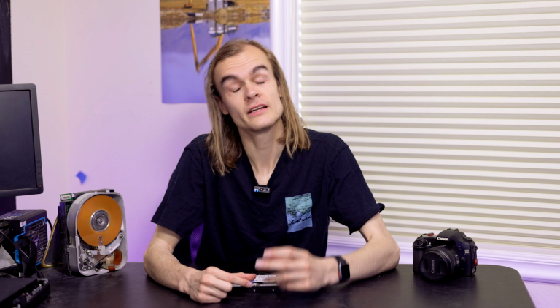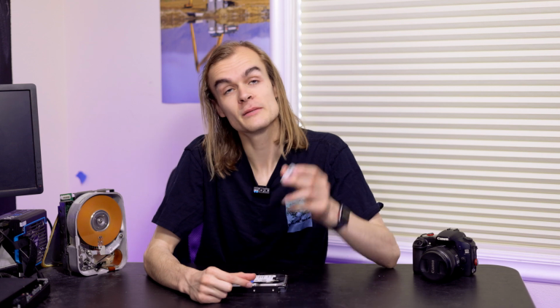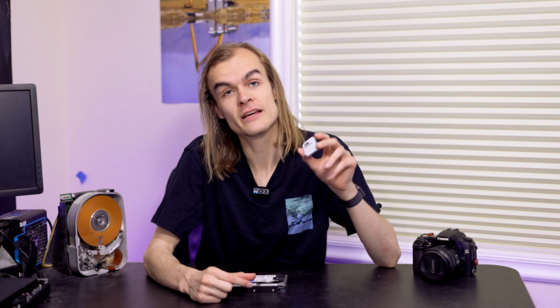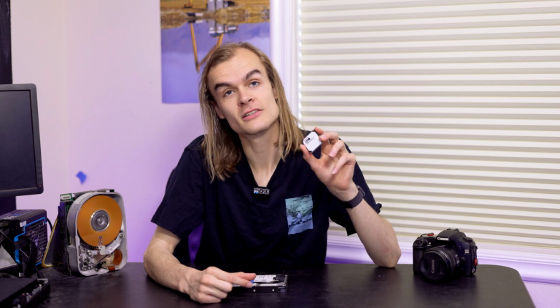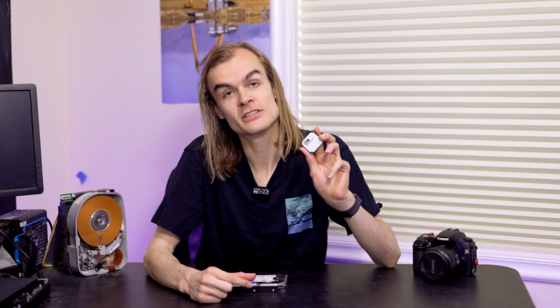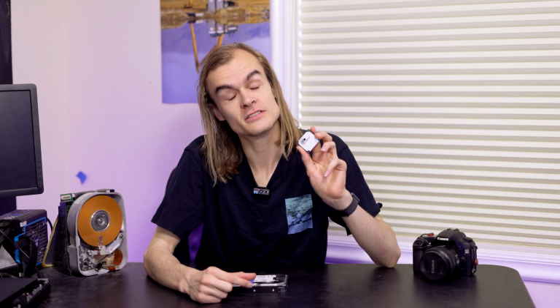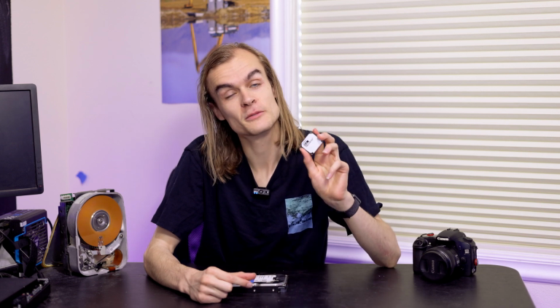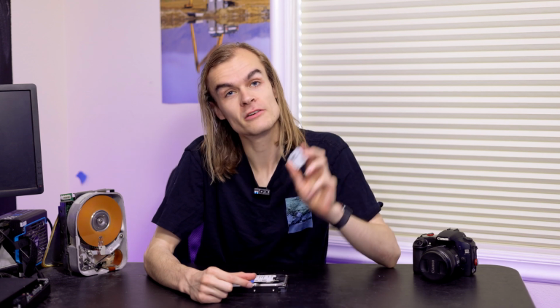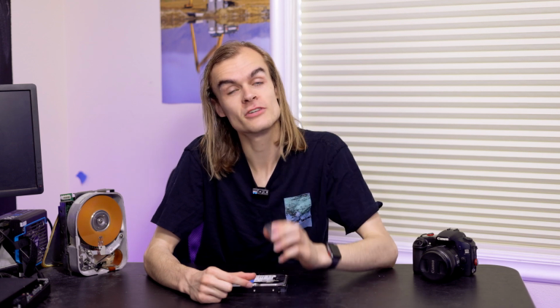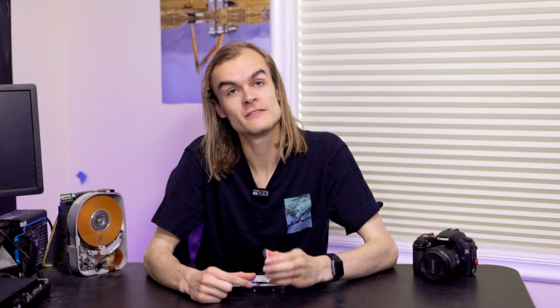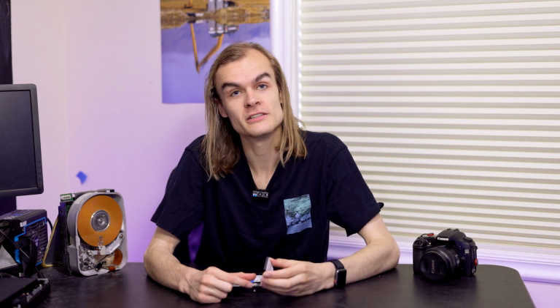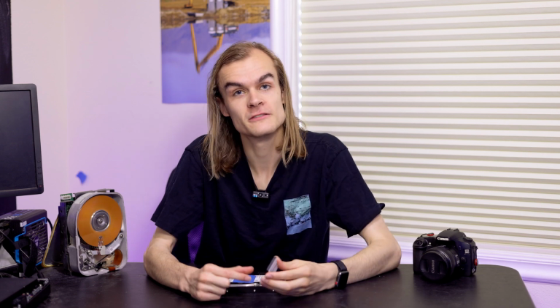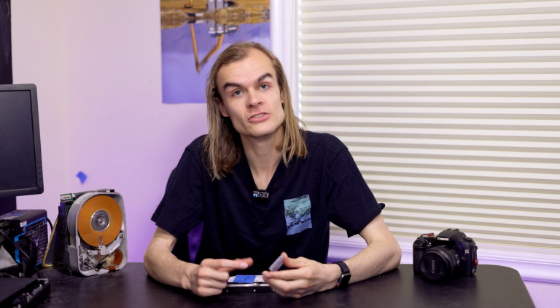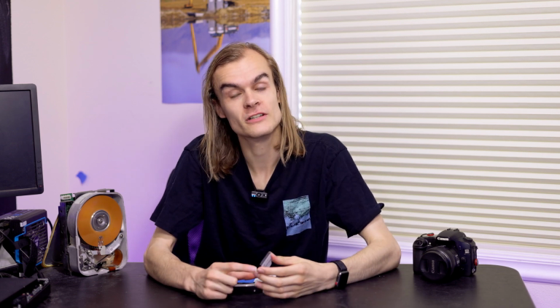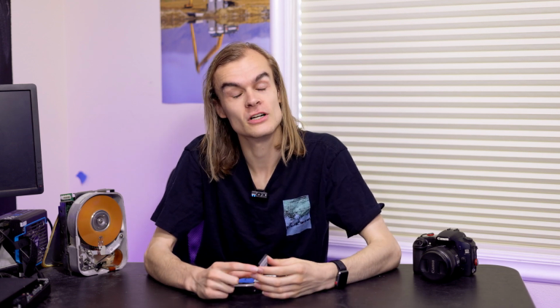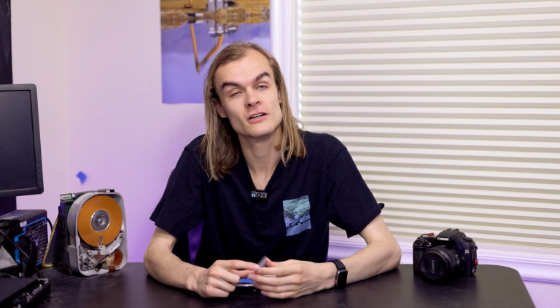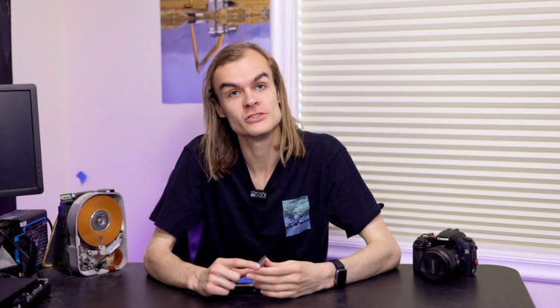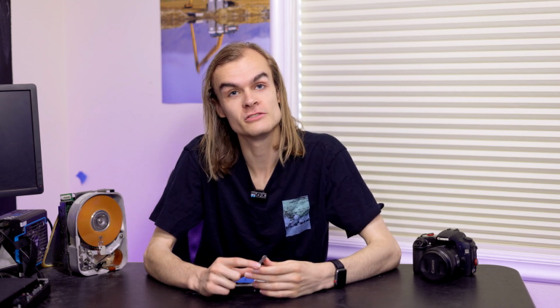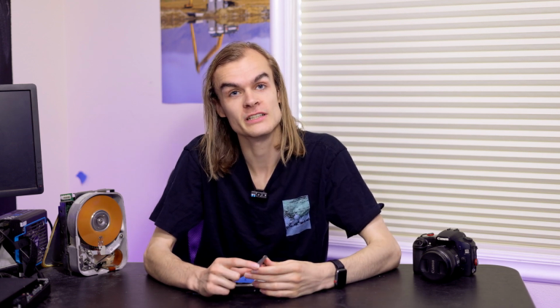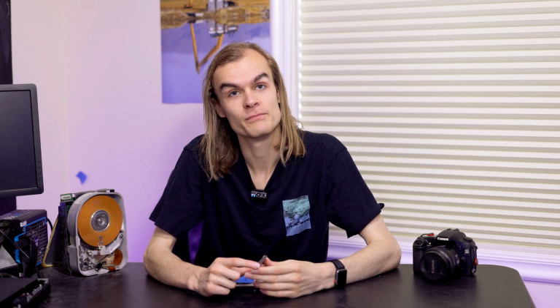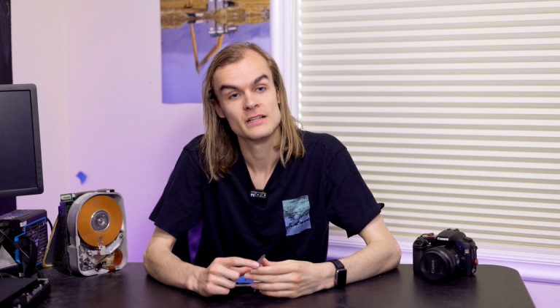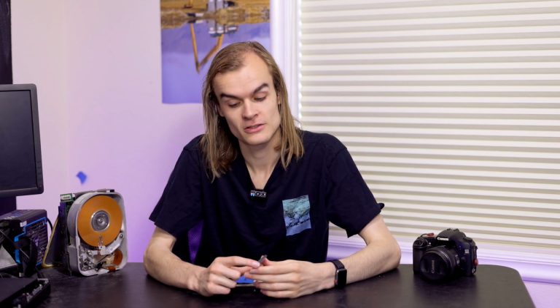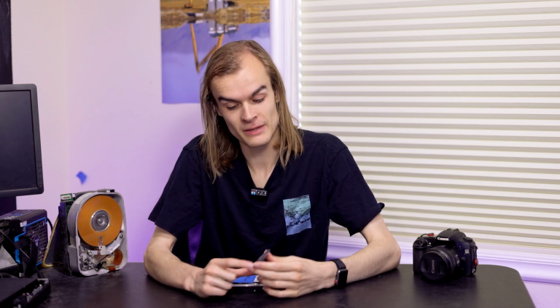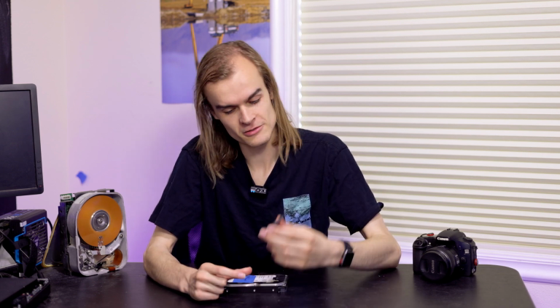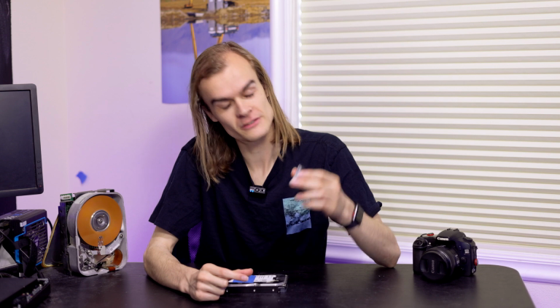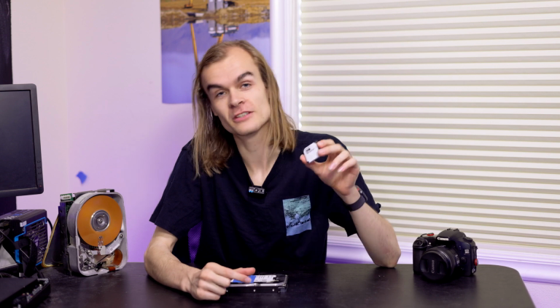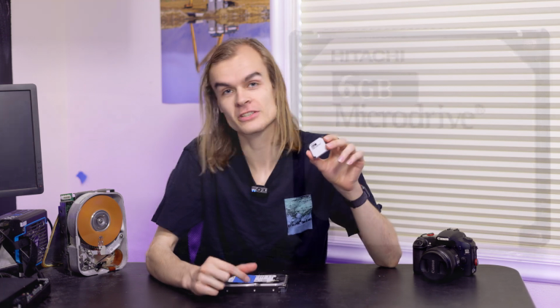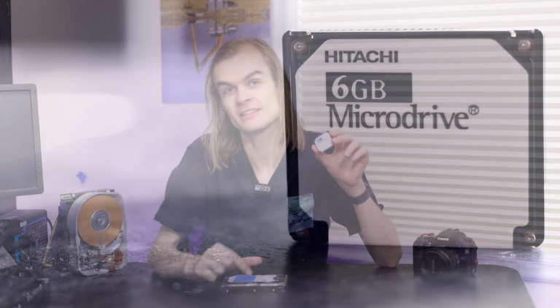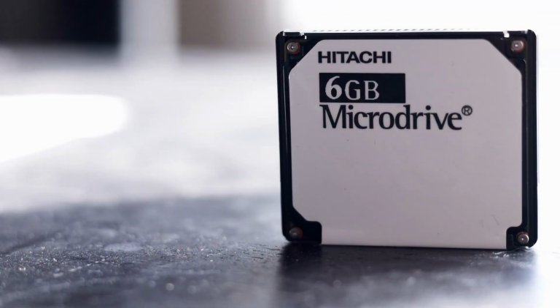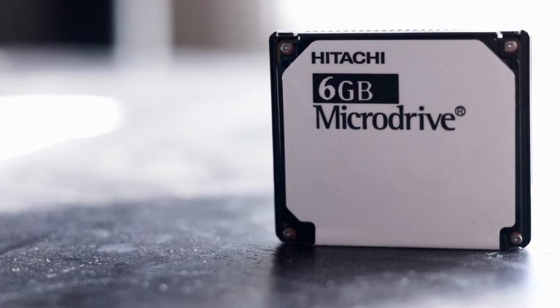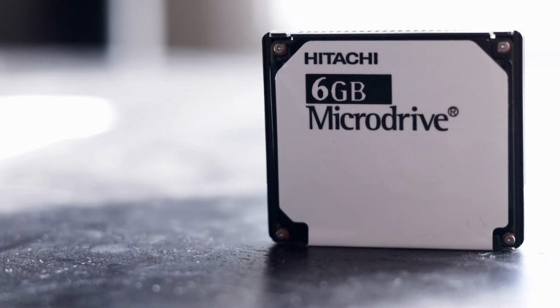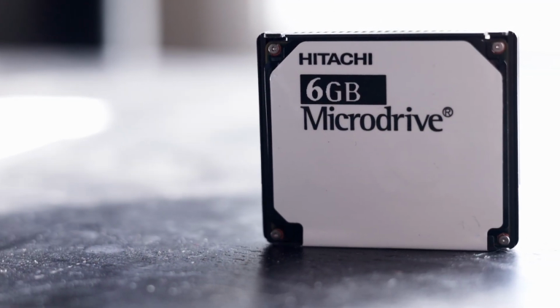Today I'm going to be taking a look at this little micro drive and the little adventures I've gone on using it. A micro drive is essentially a tiny hard drive.